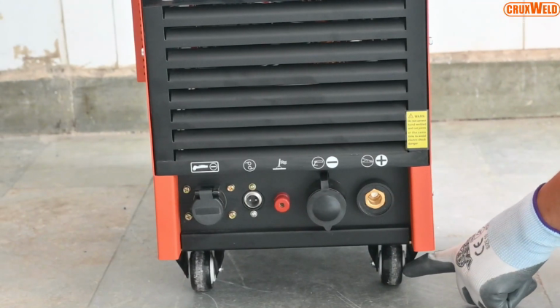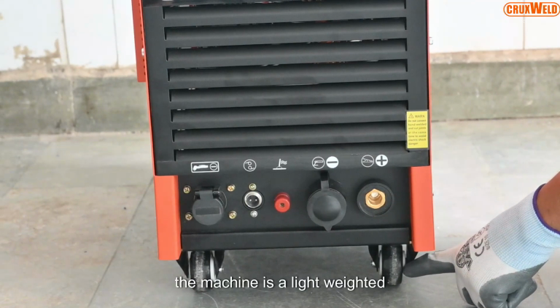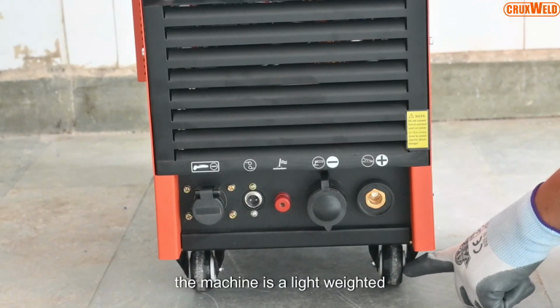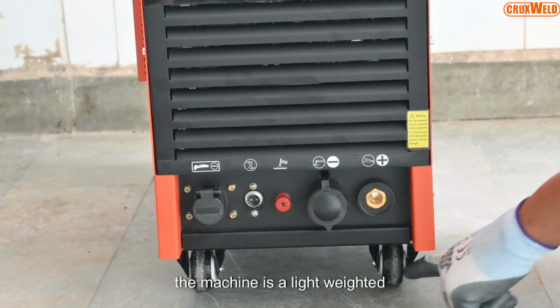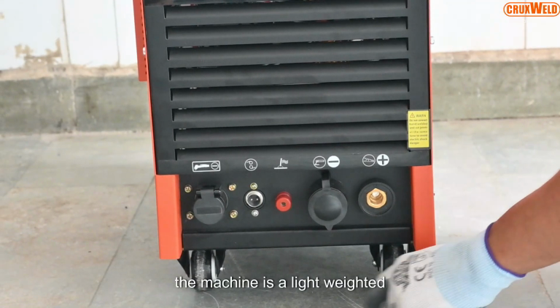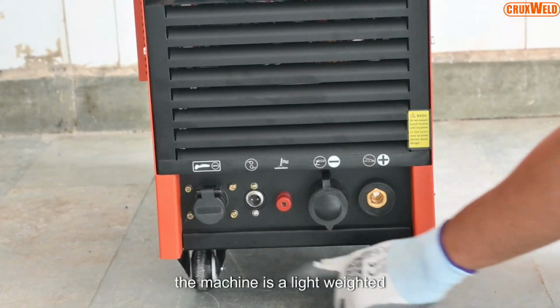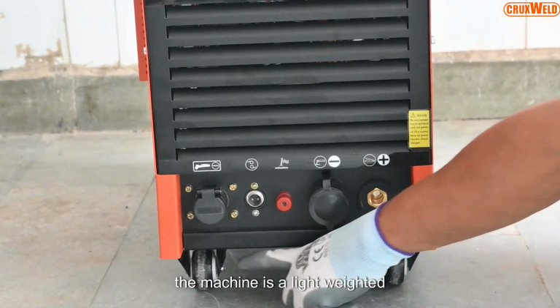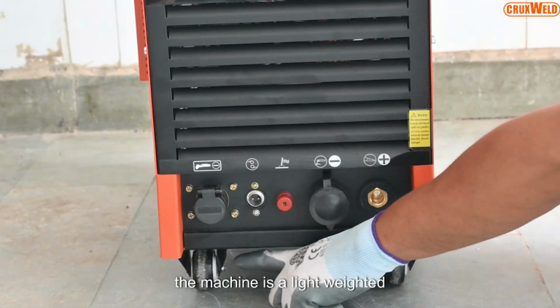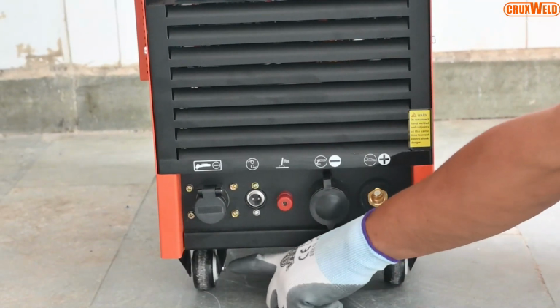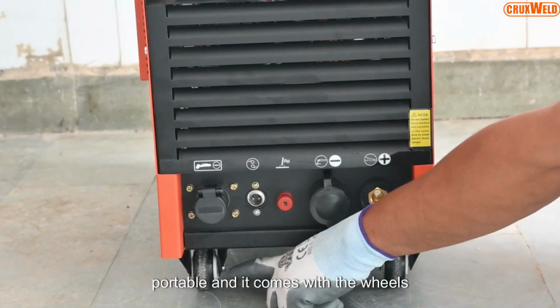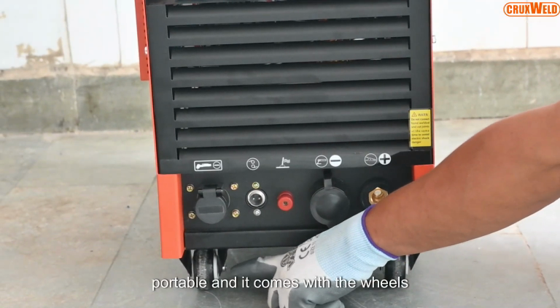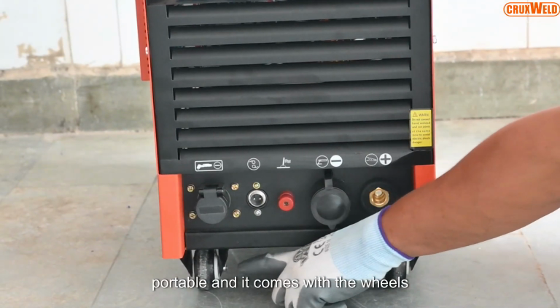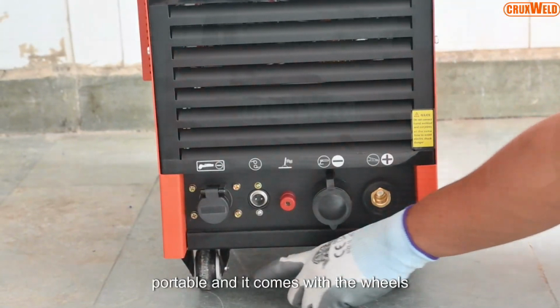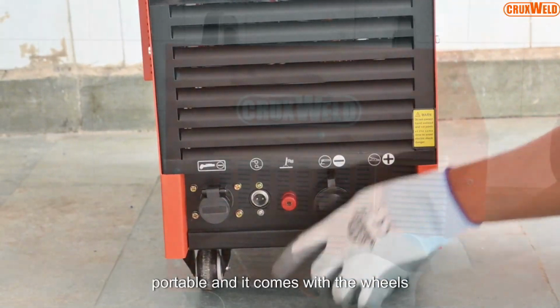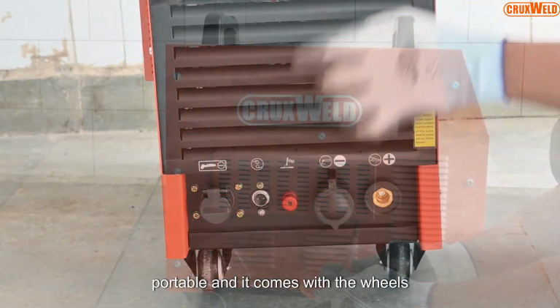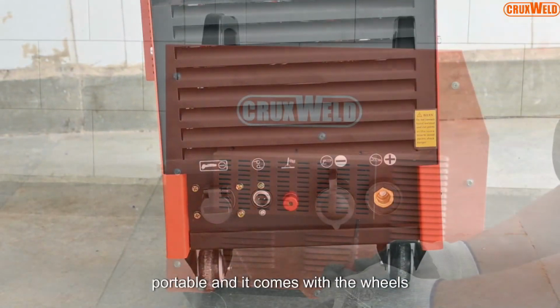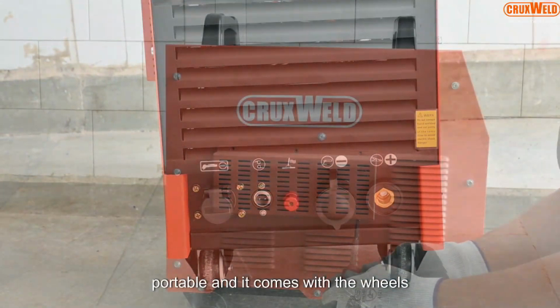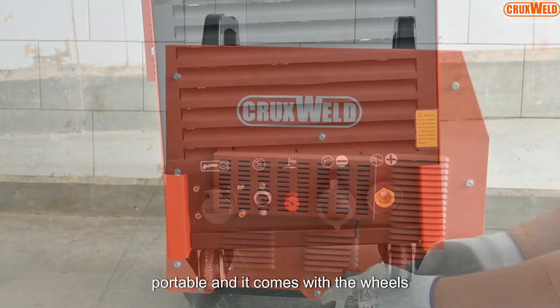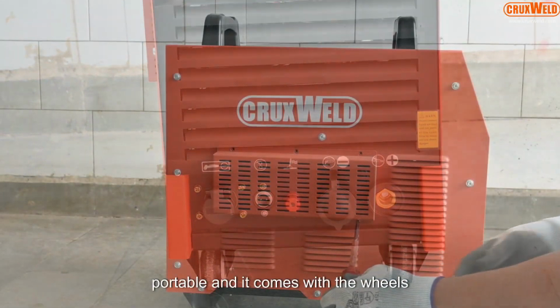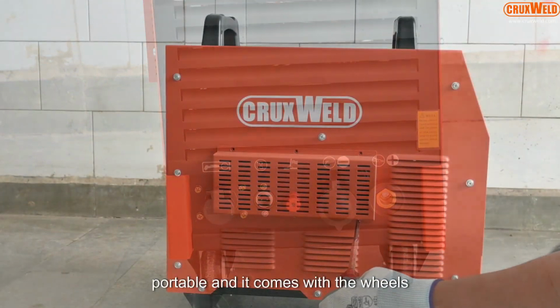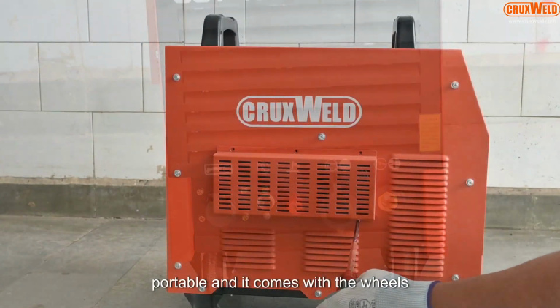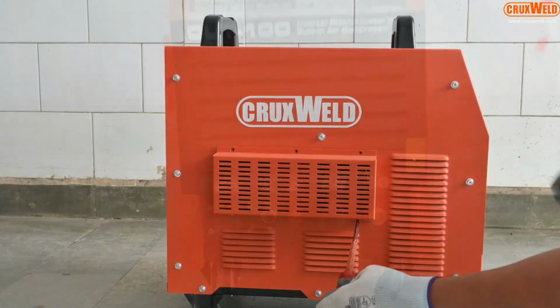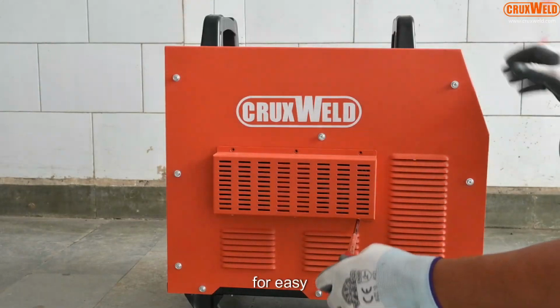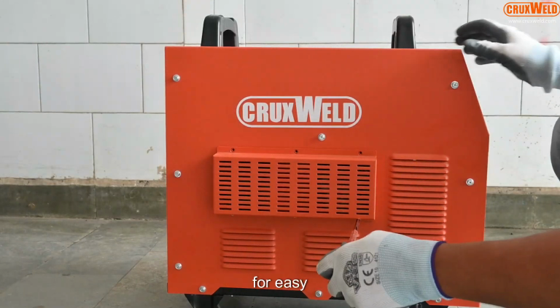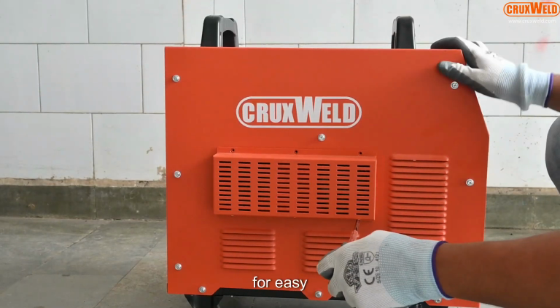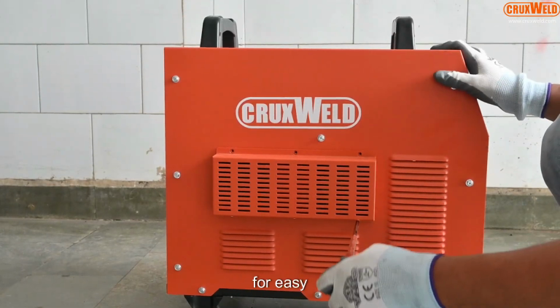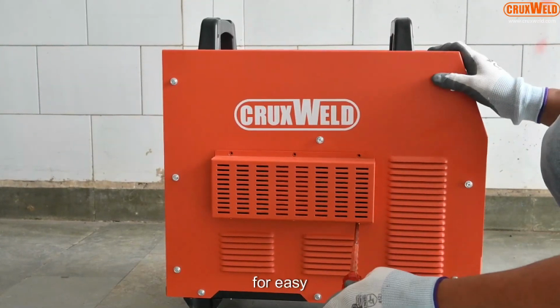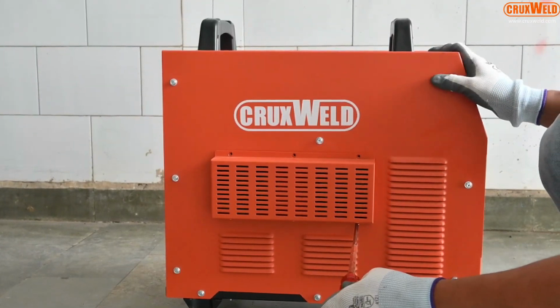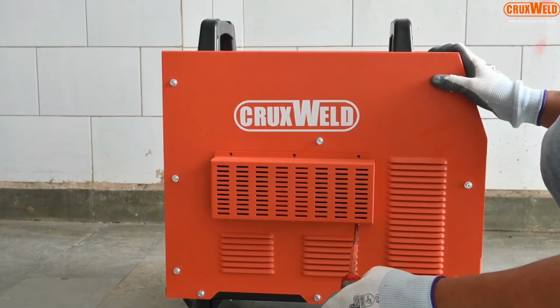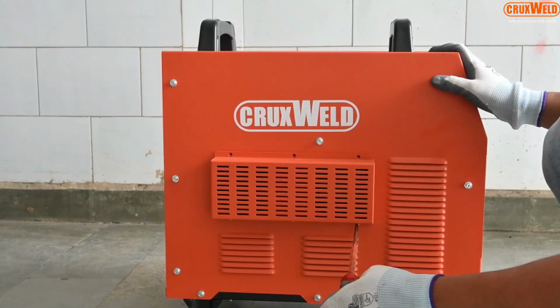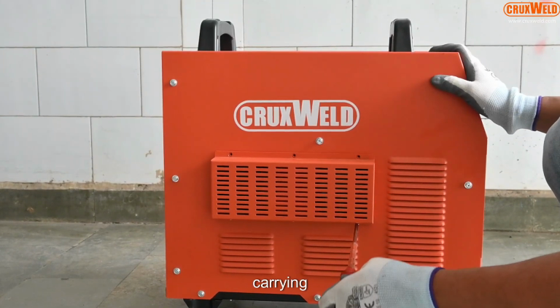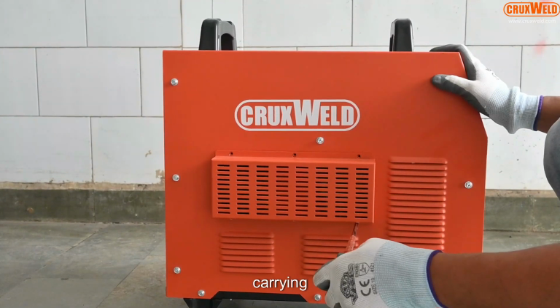The machine is lightweight and portable, and it comes with wheels for easy carrying.